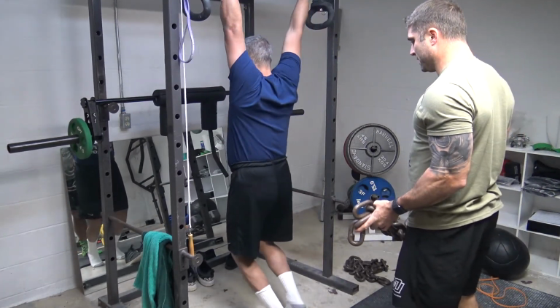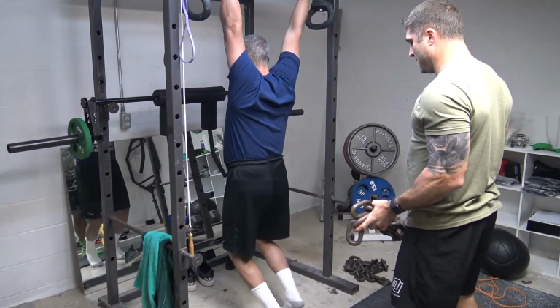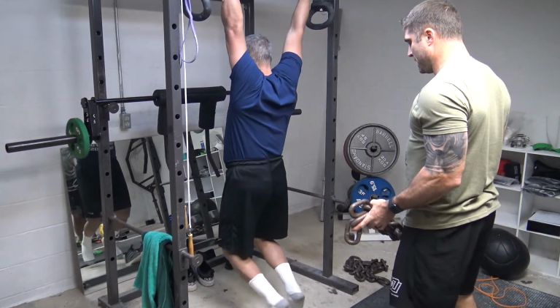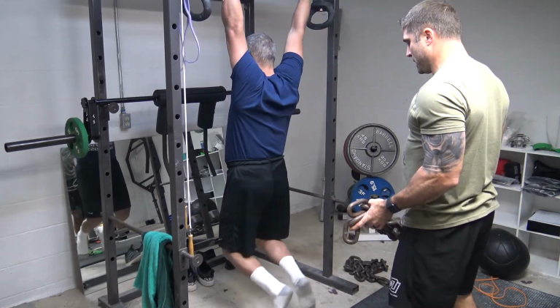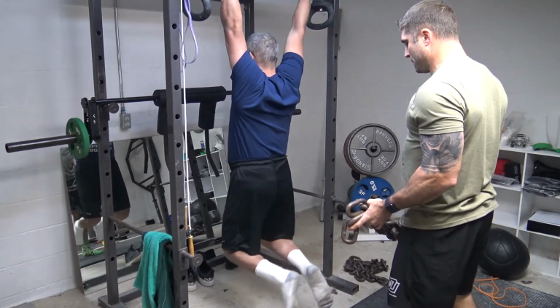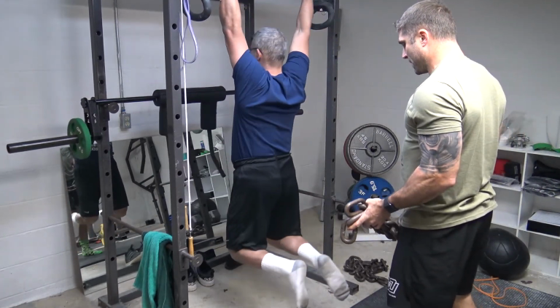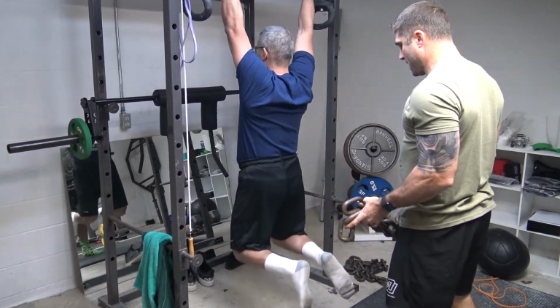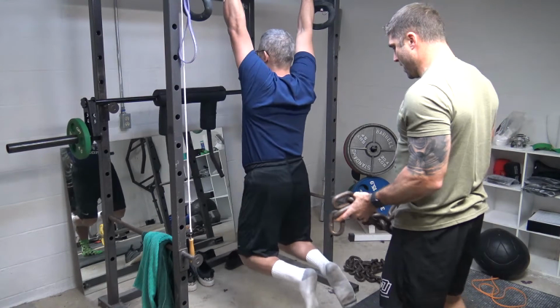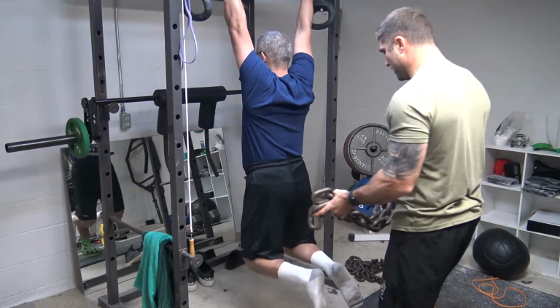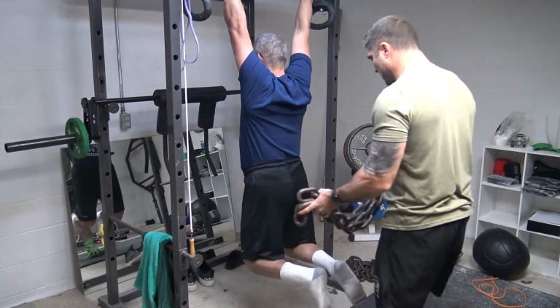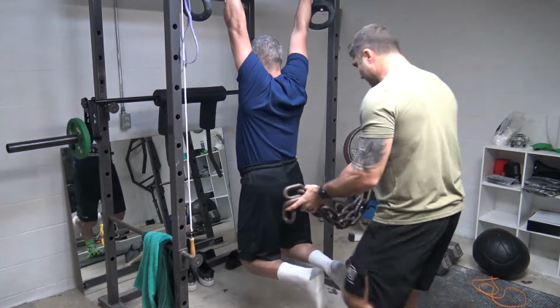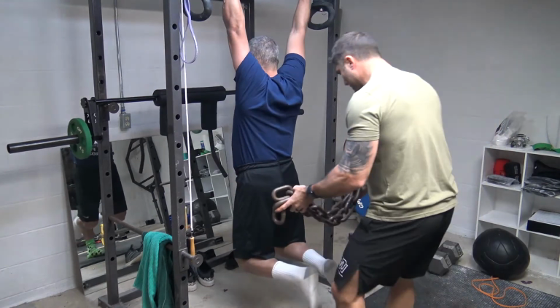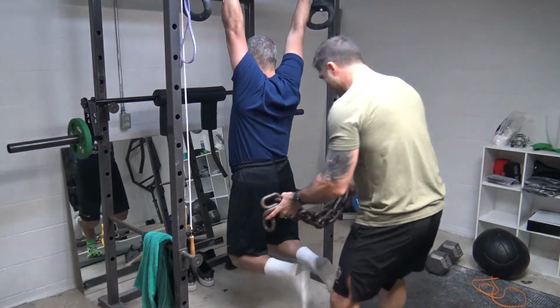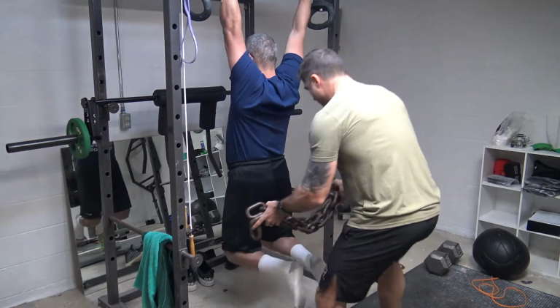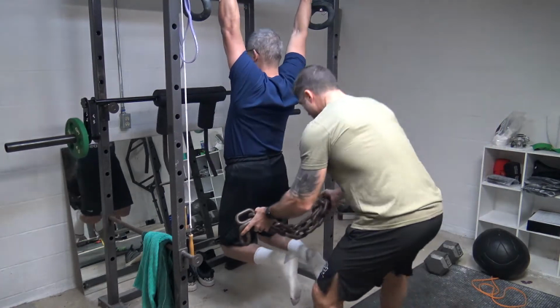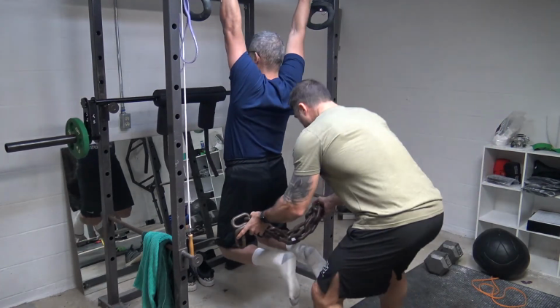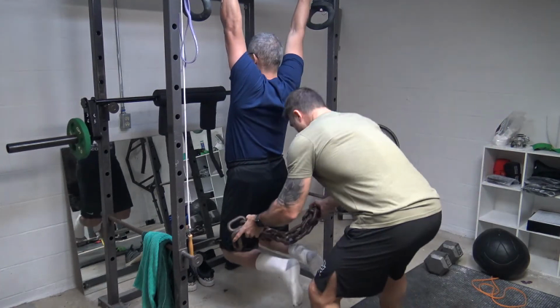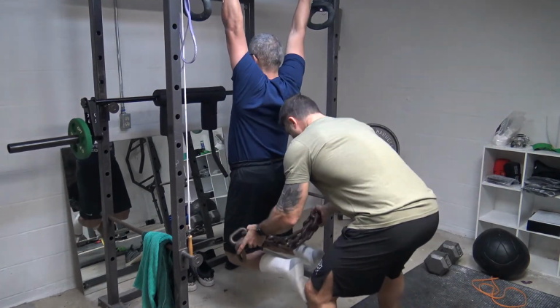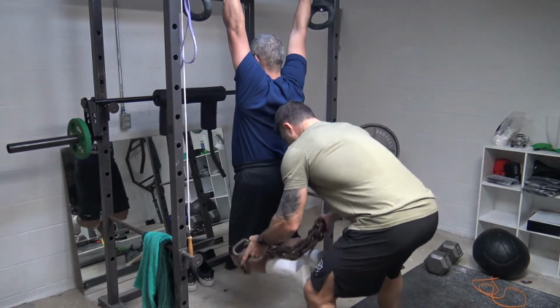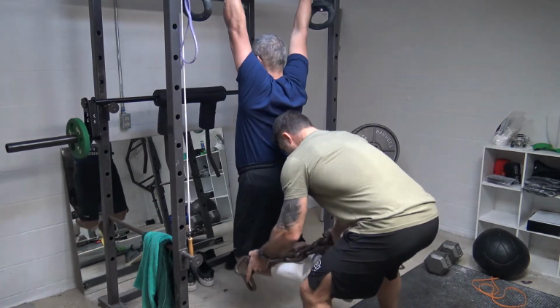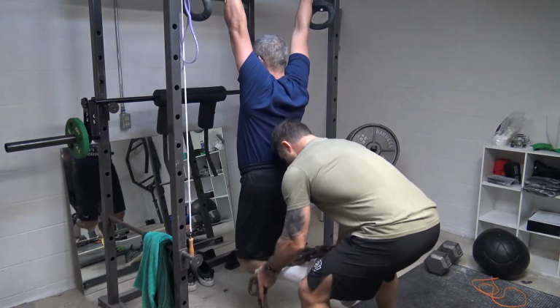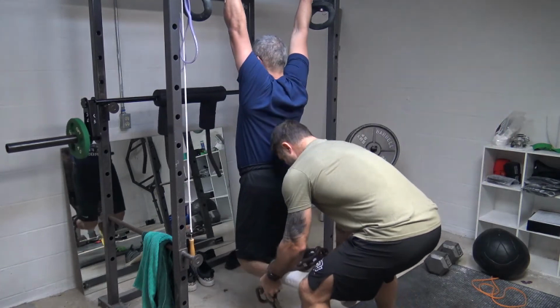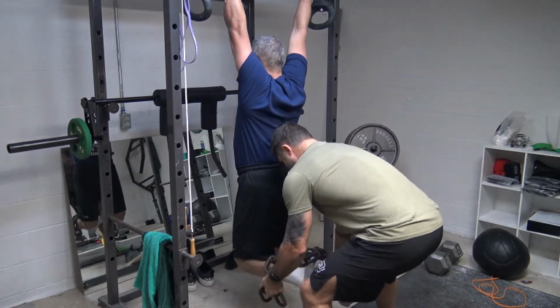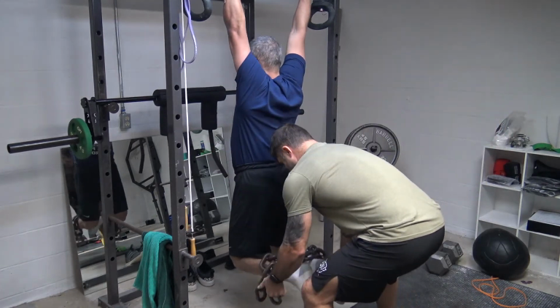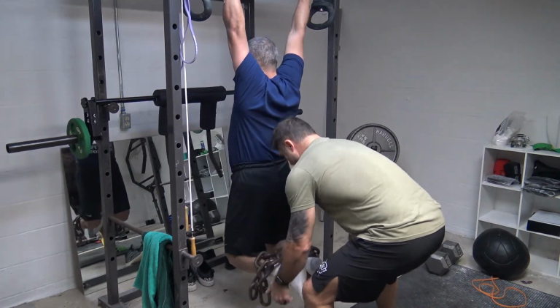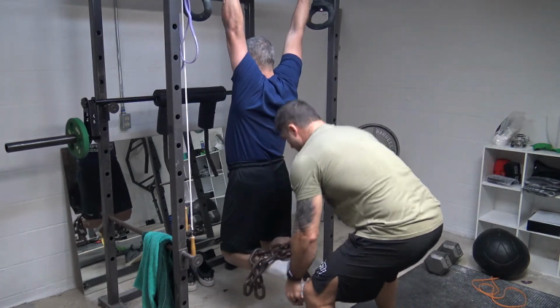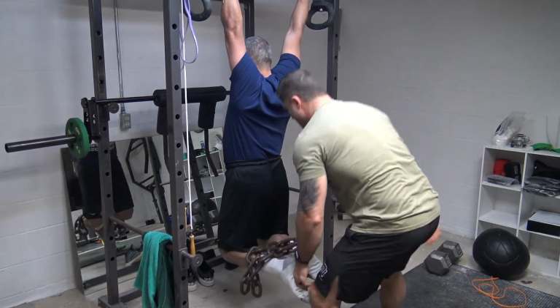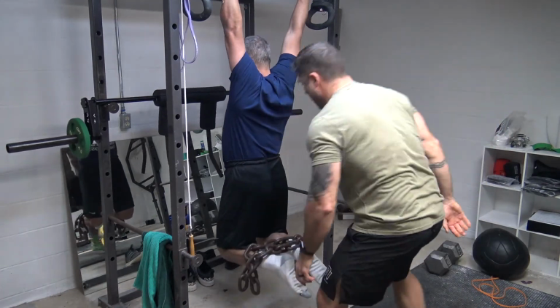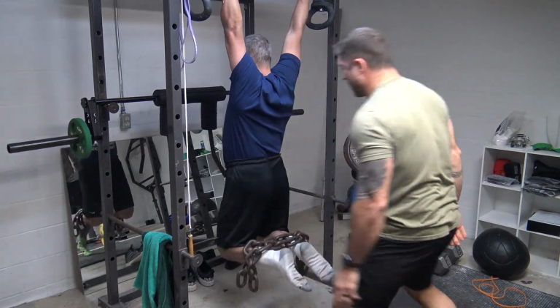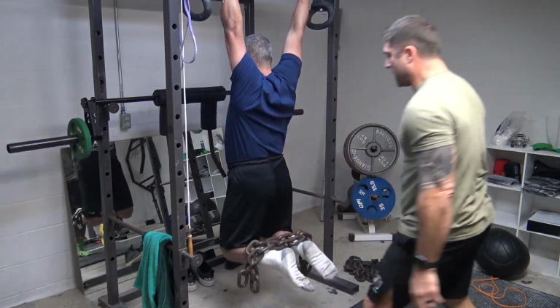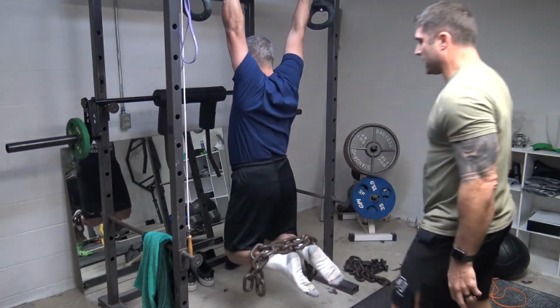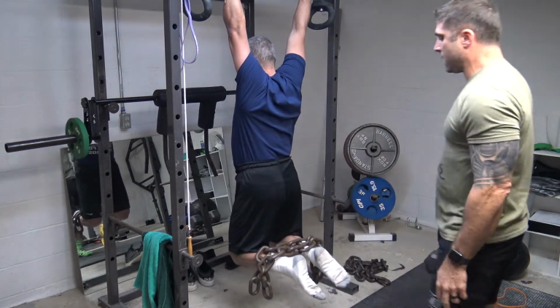Okay. Ready? Yeah. Go. Okay, 30 seconds from here.